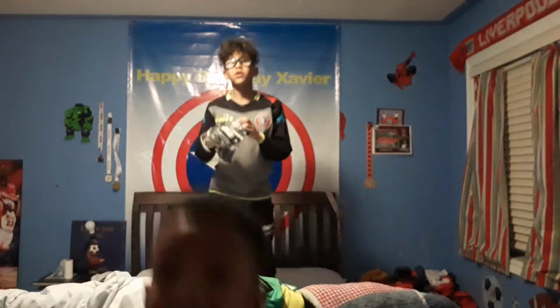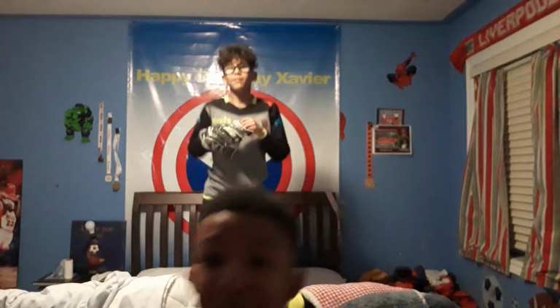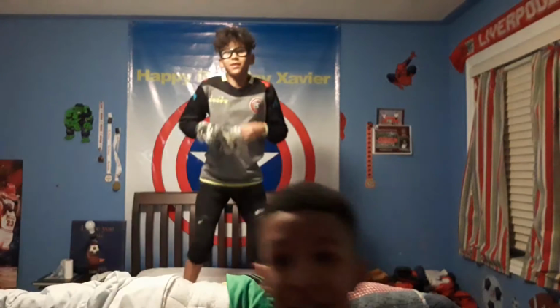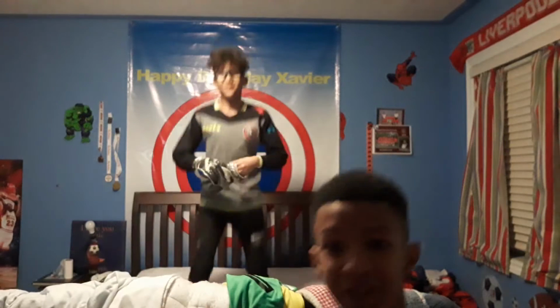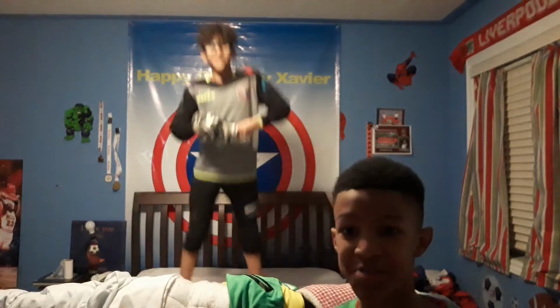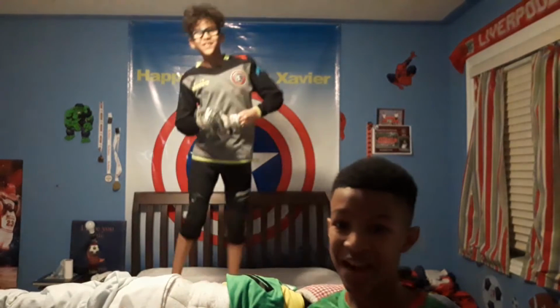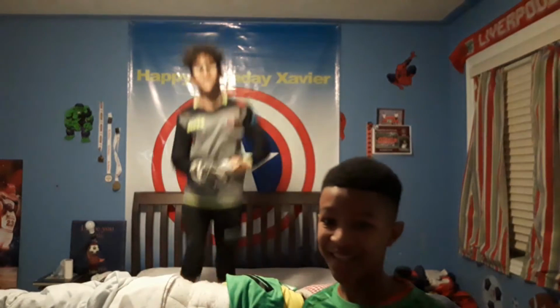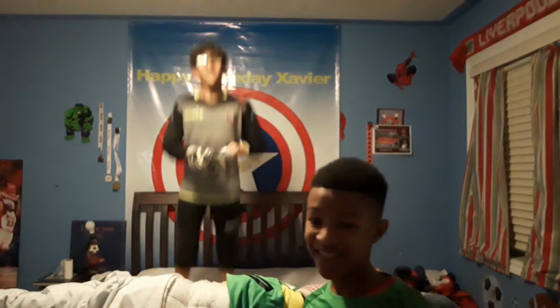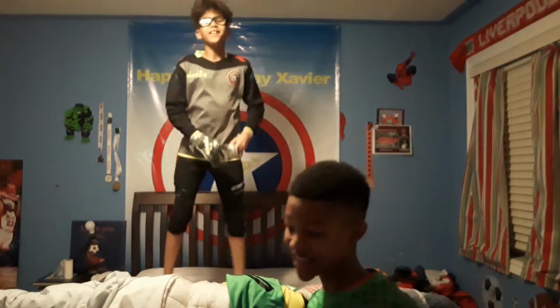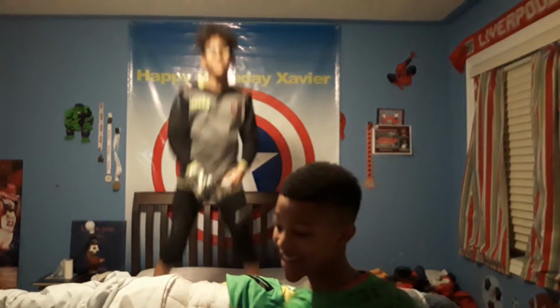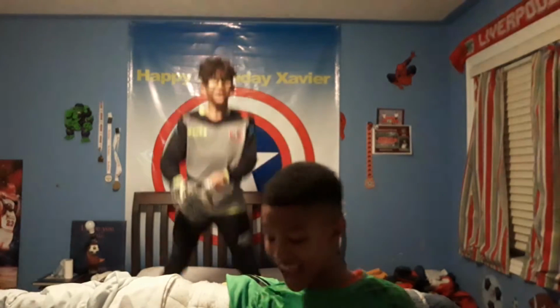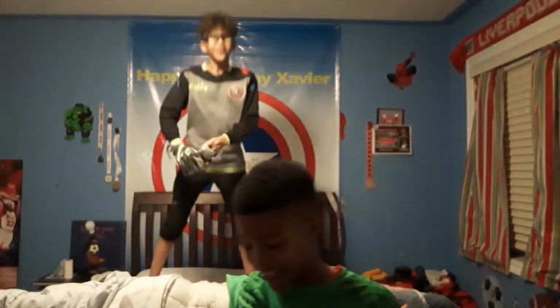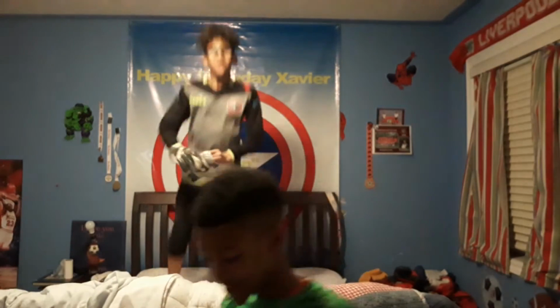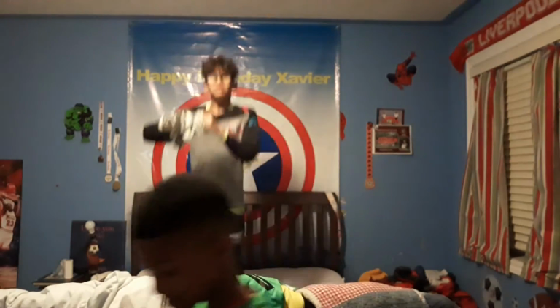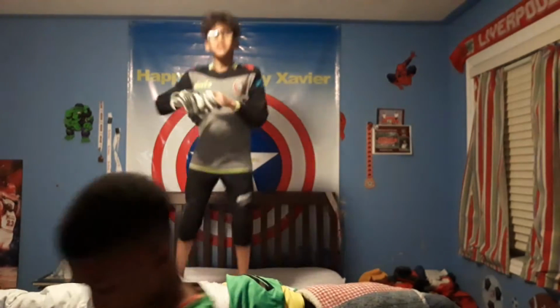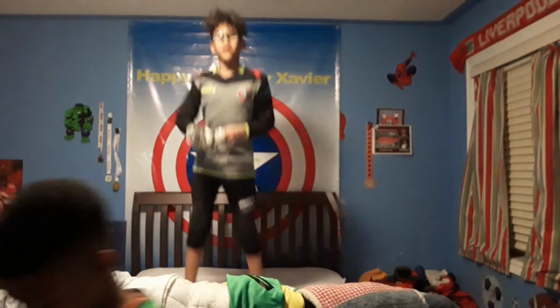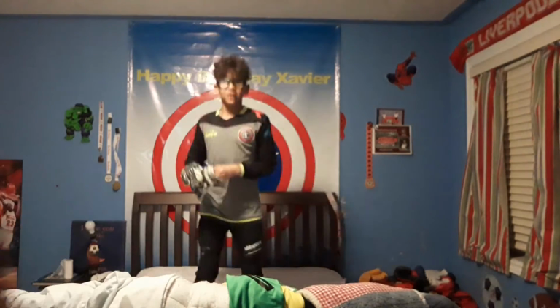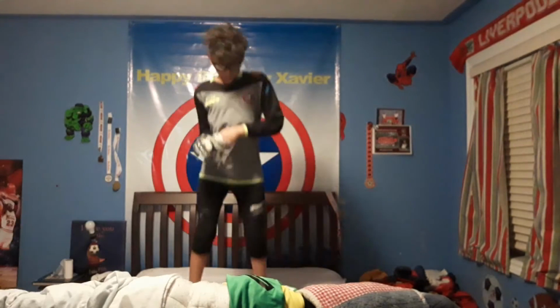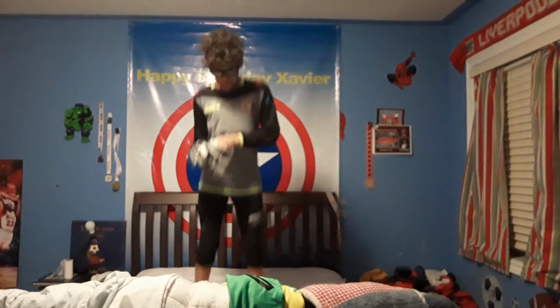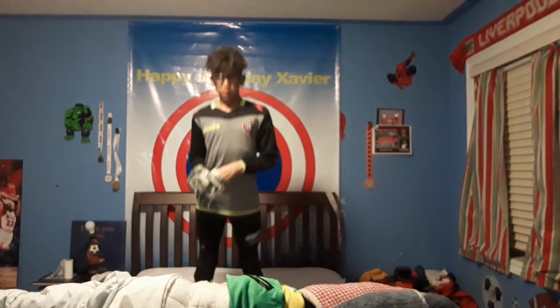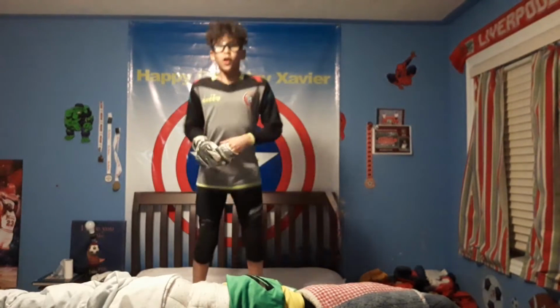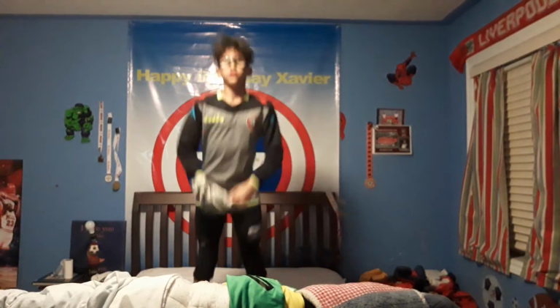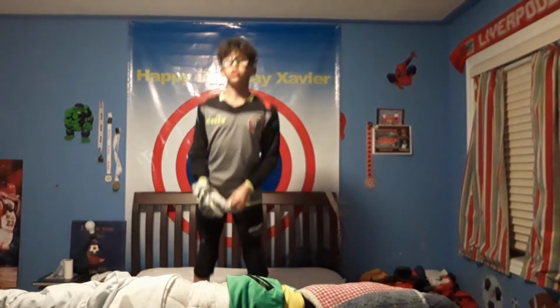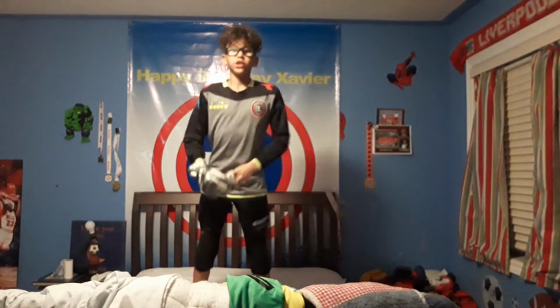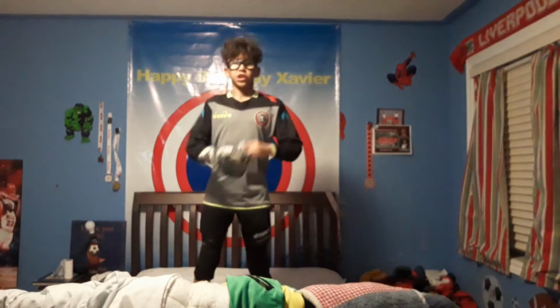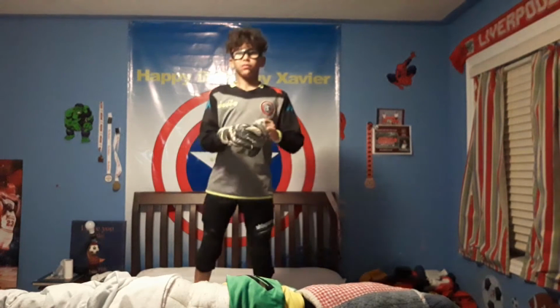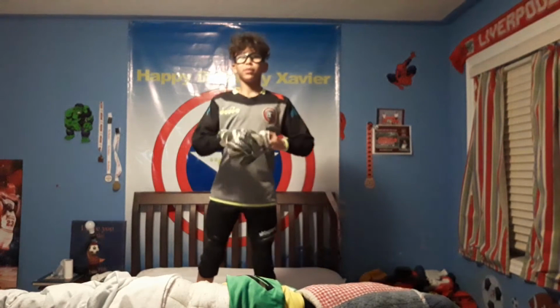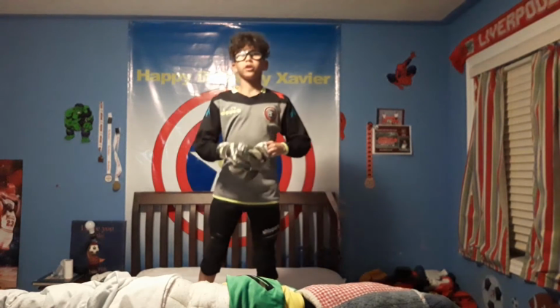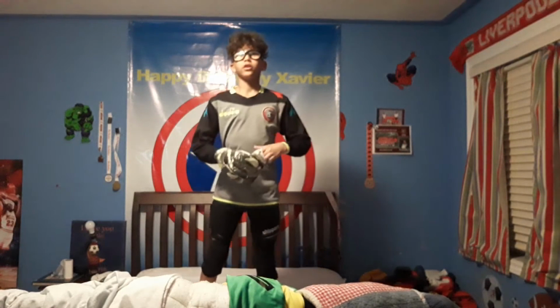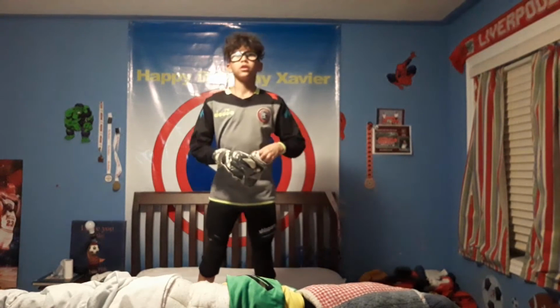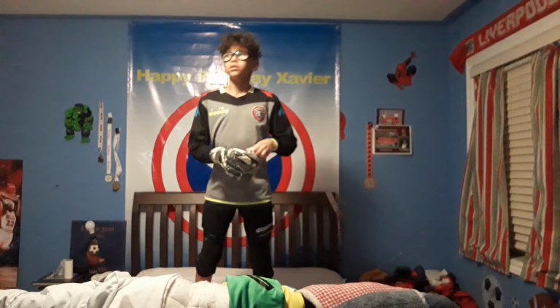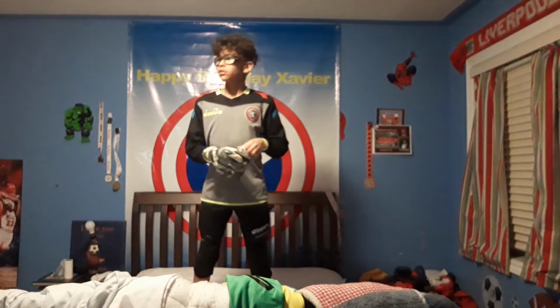Welcome back to our YouTube channel, and today we are going to be doing ghoulie training part 4.